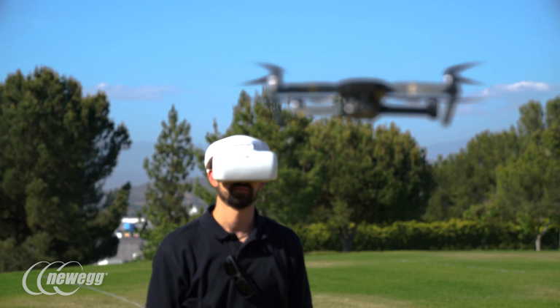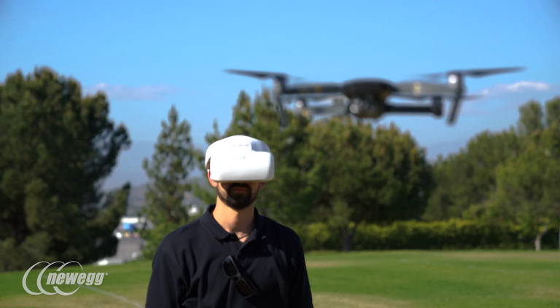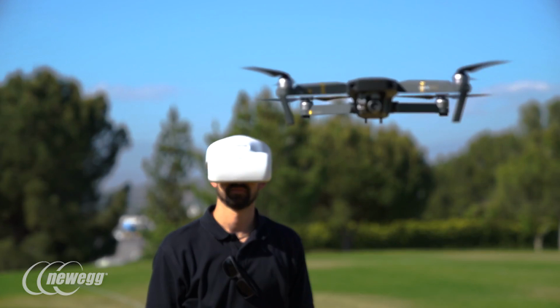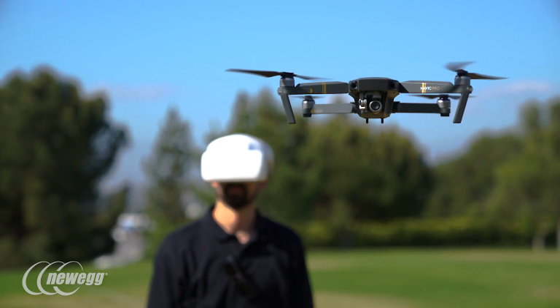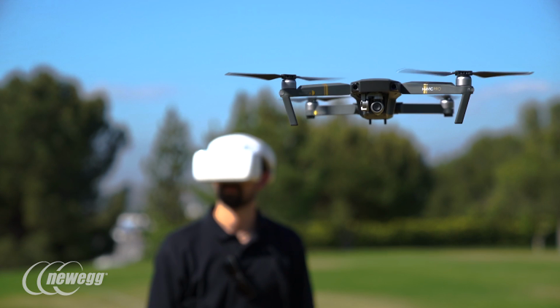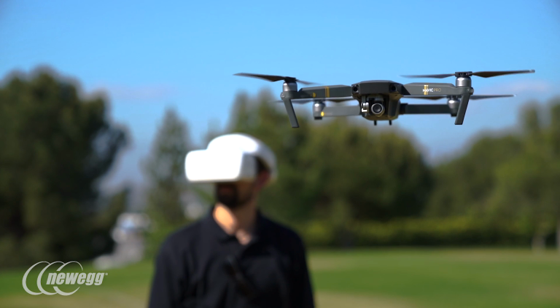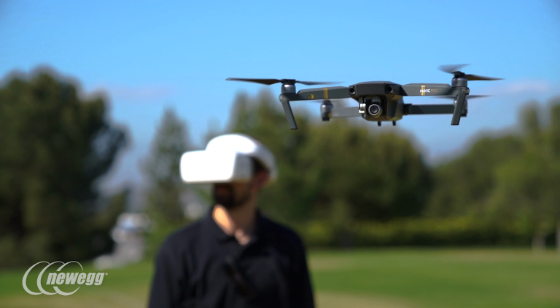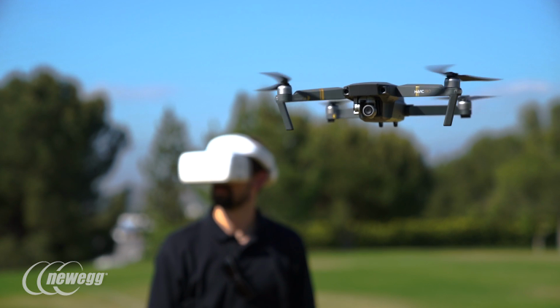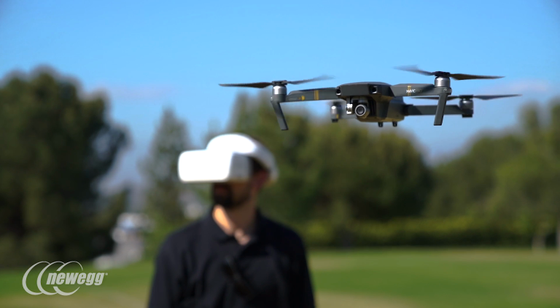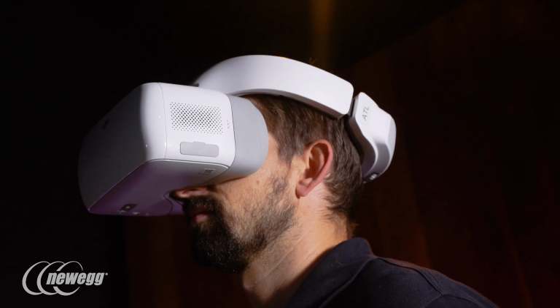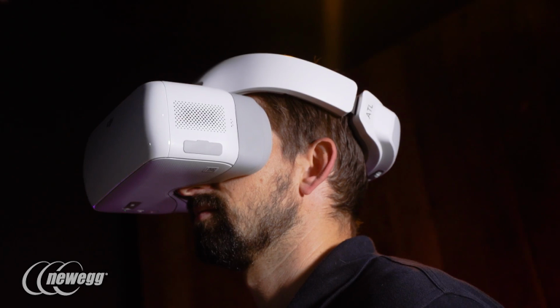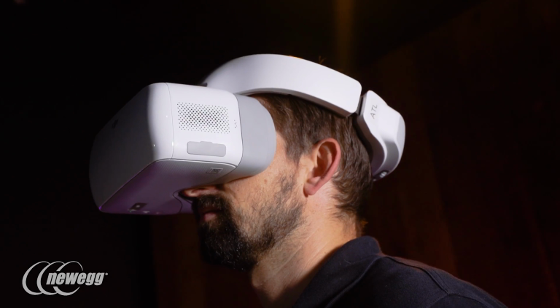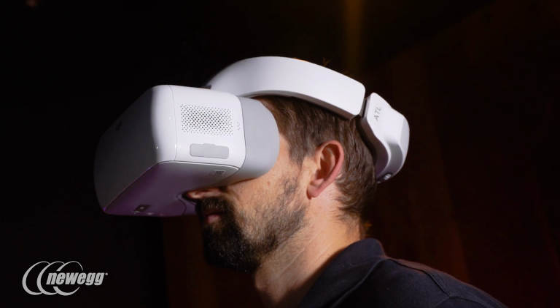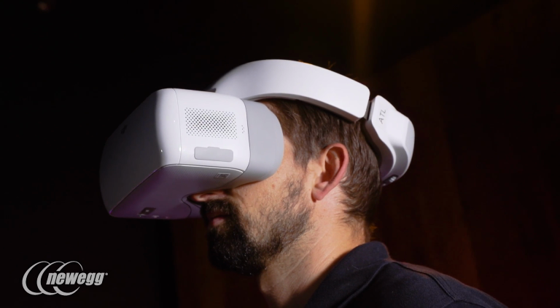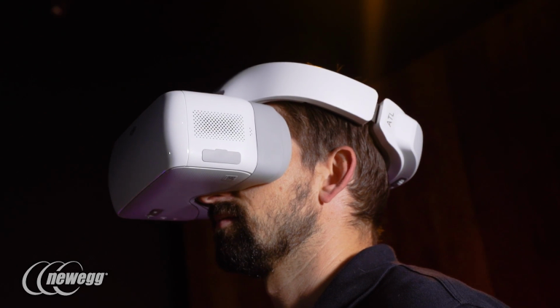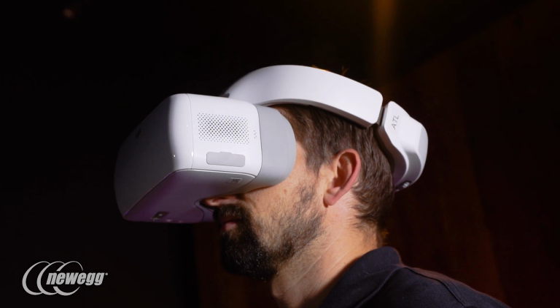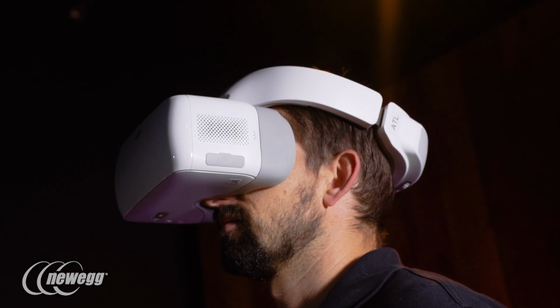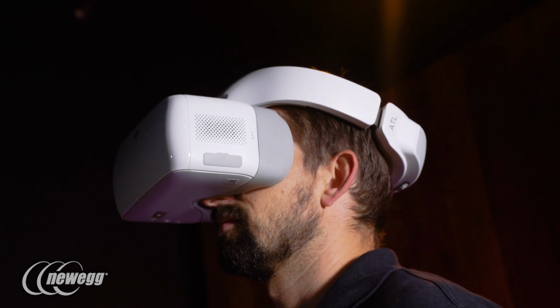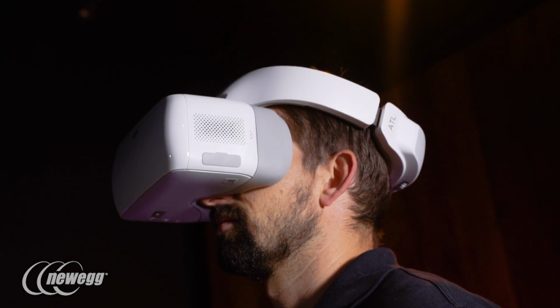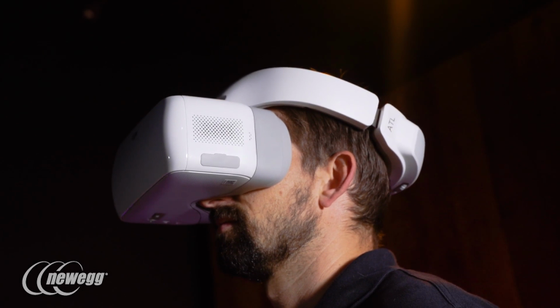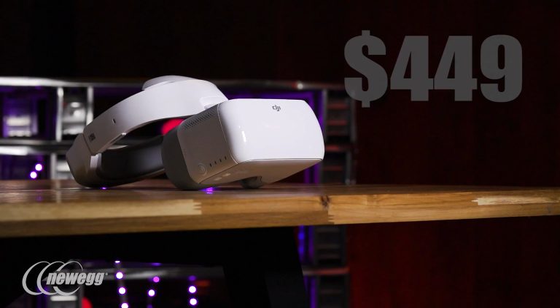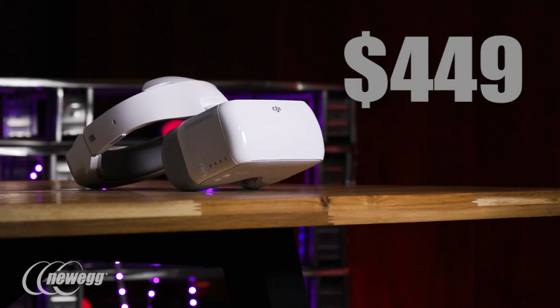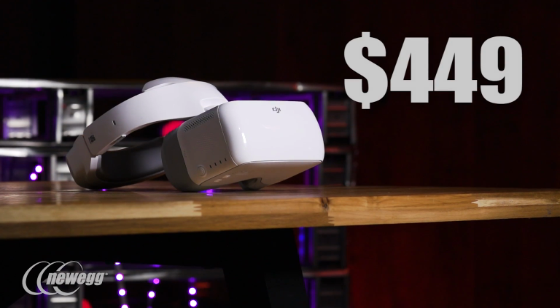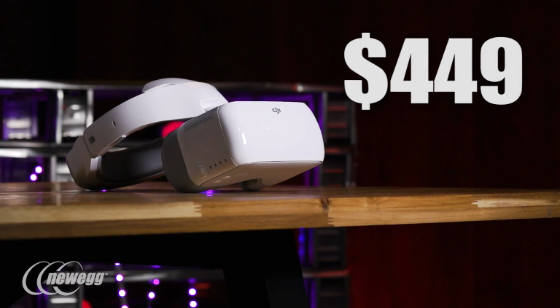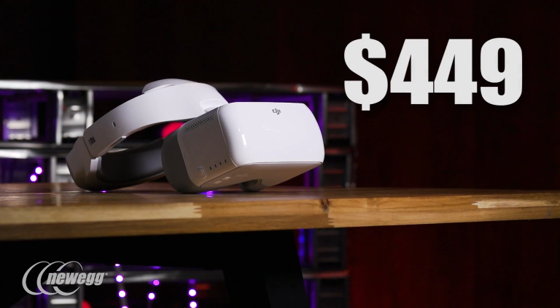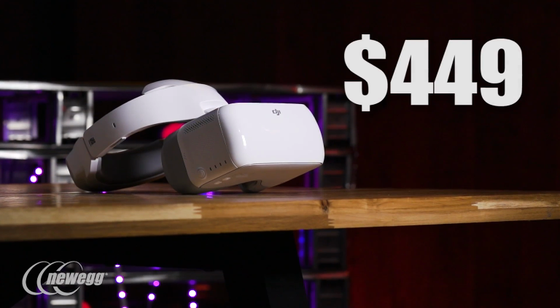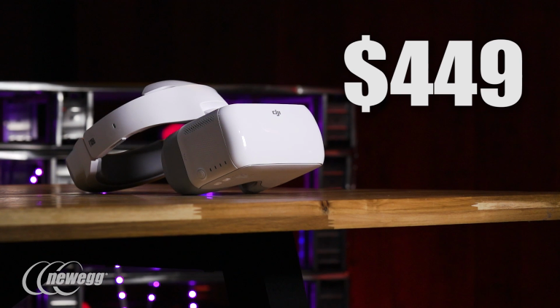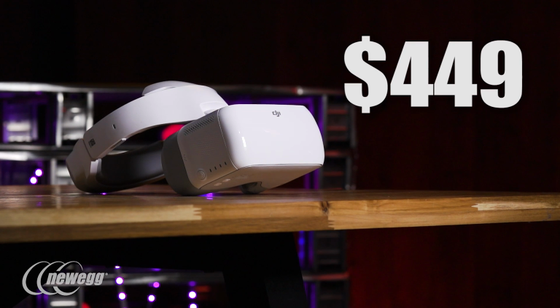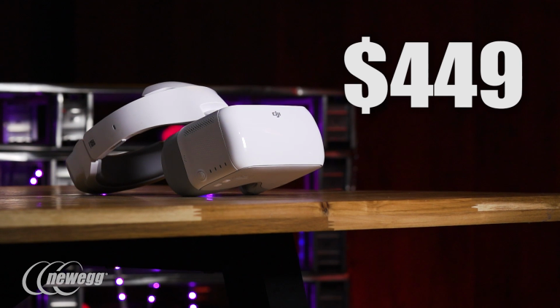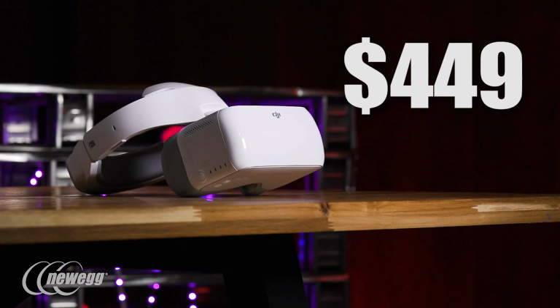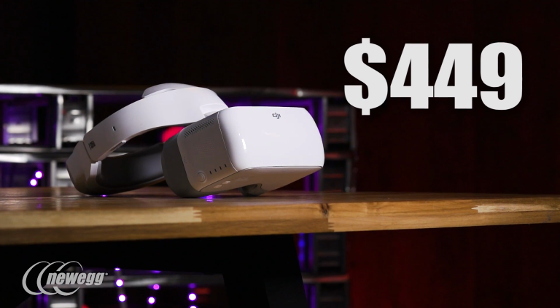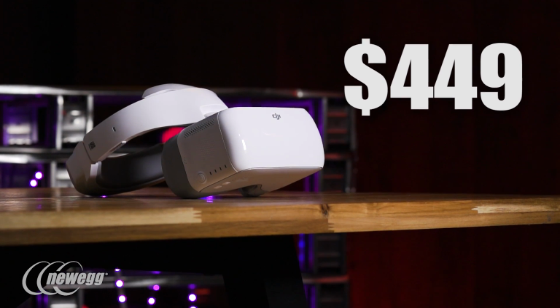We're glad to see they aren't a half-baked product — they're entirely ready for prime time and a great way to bring other people into the hobby. The DJI goggles go for $449 on Newegg.